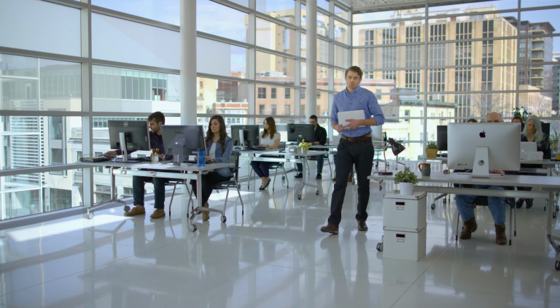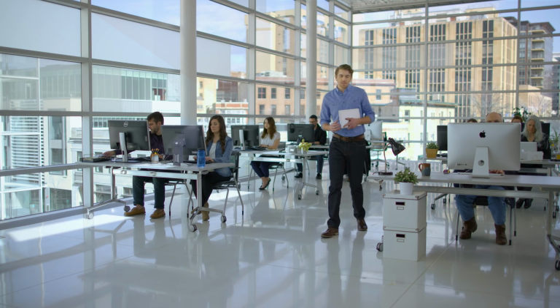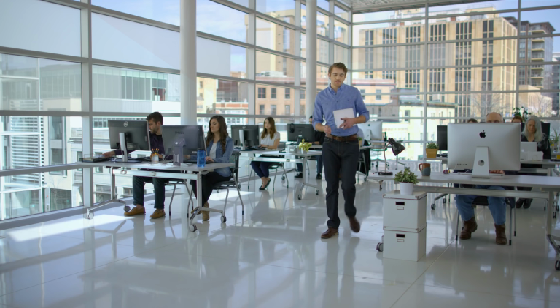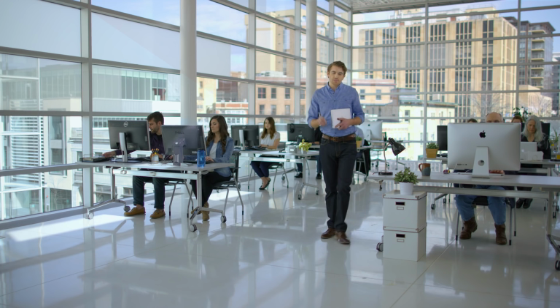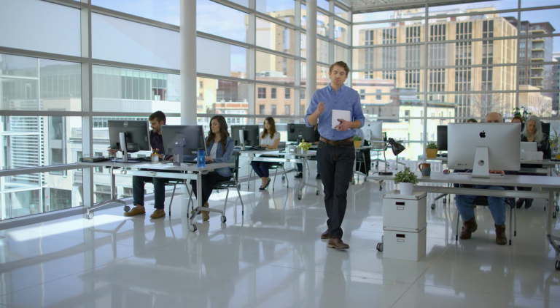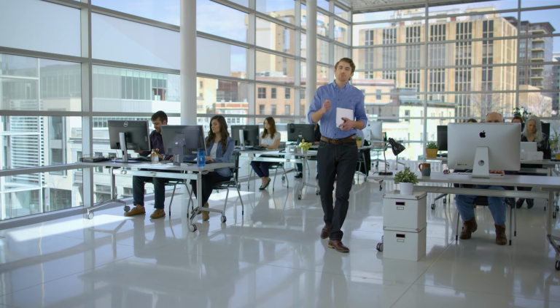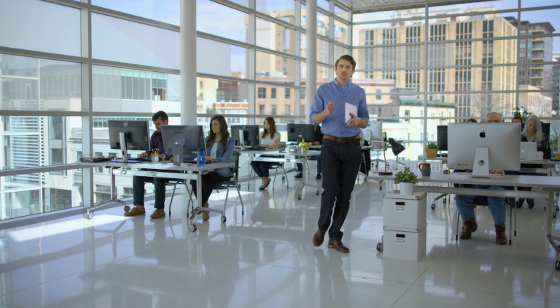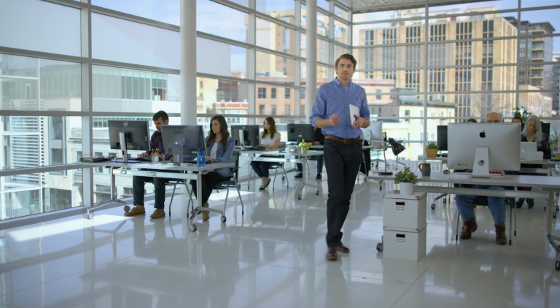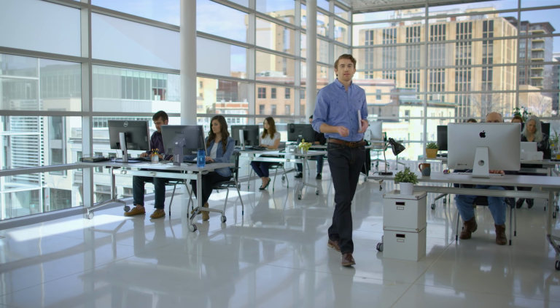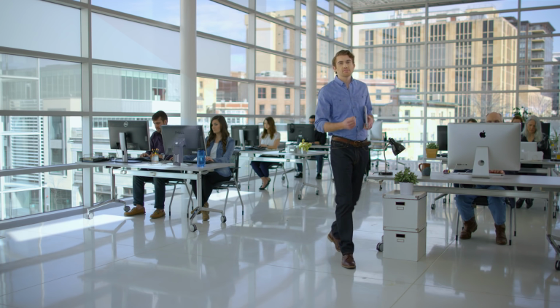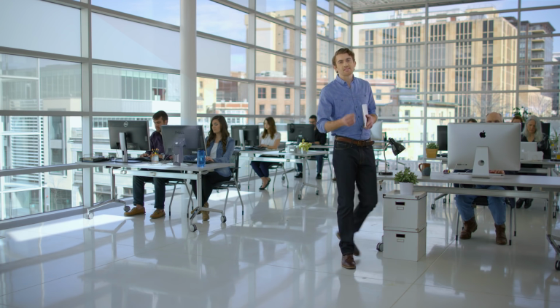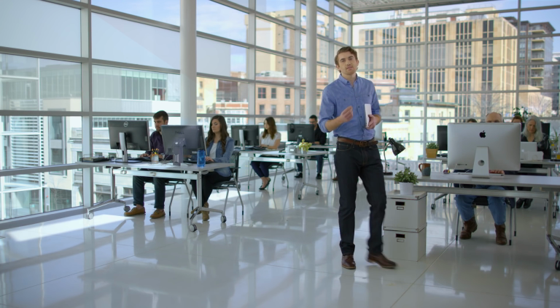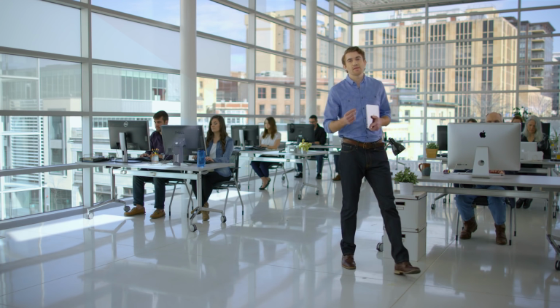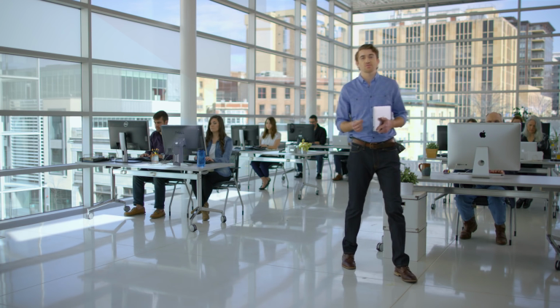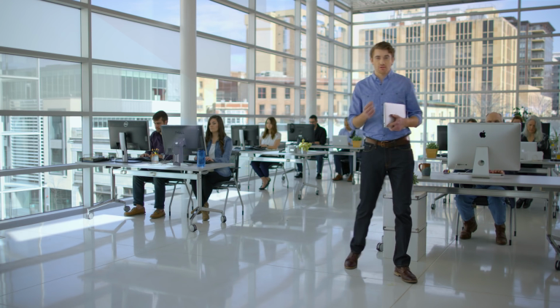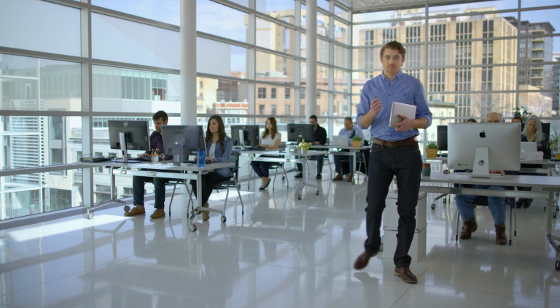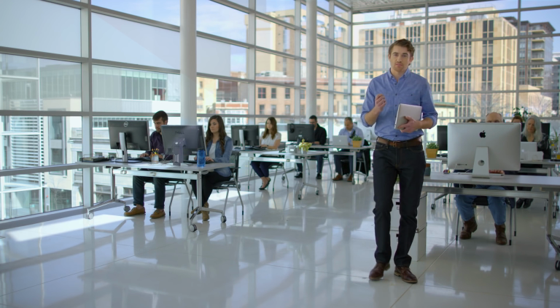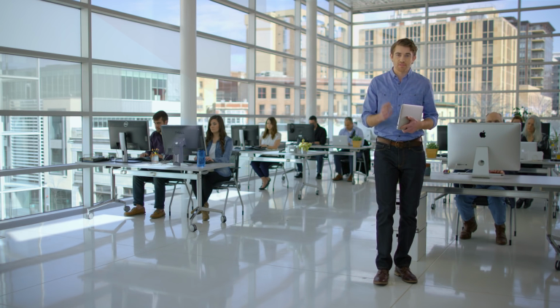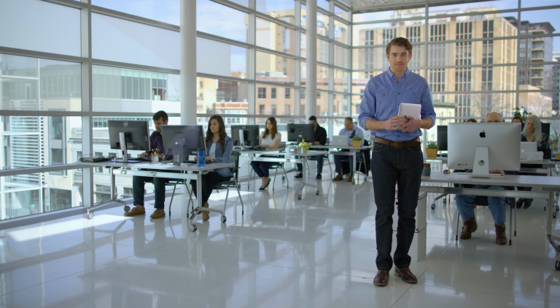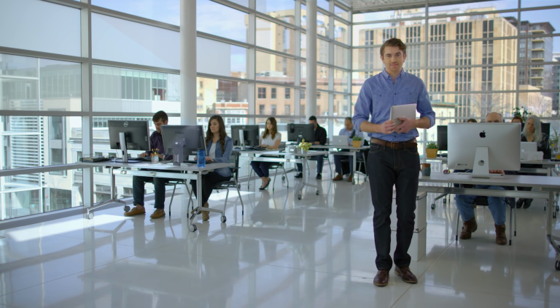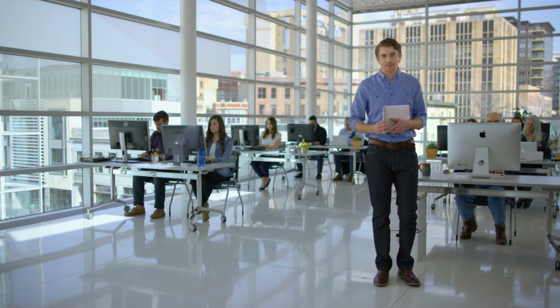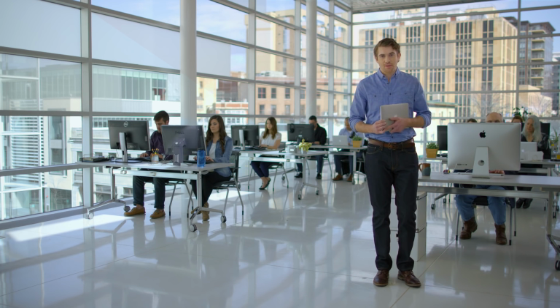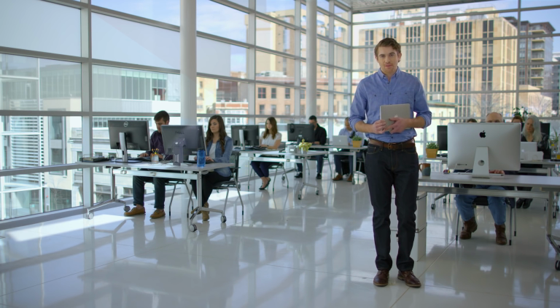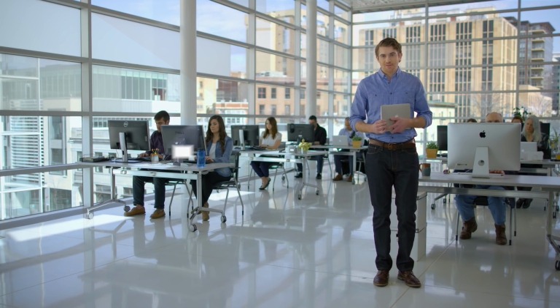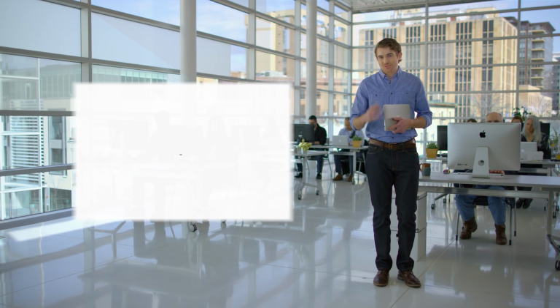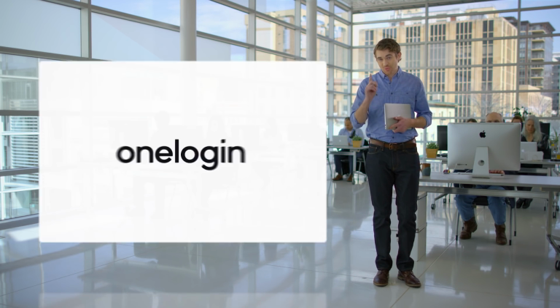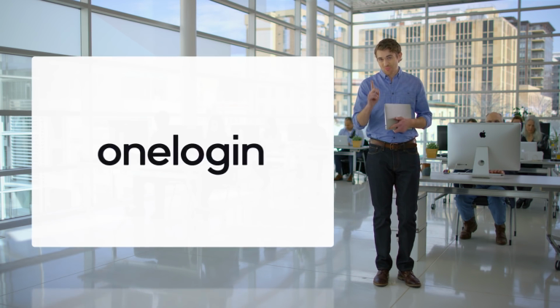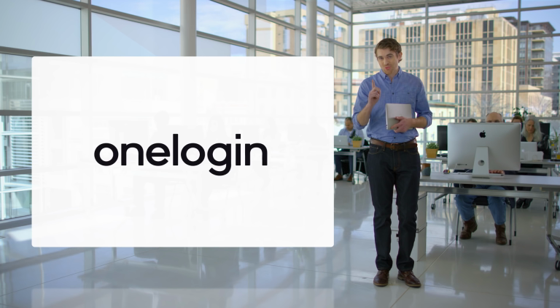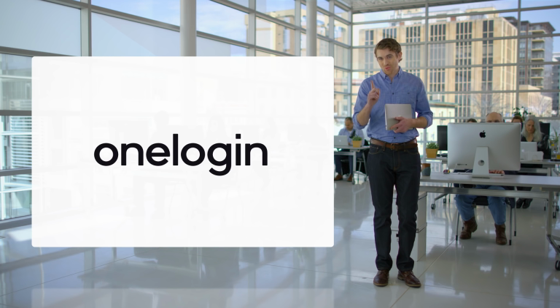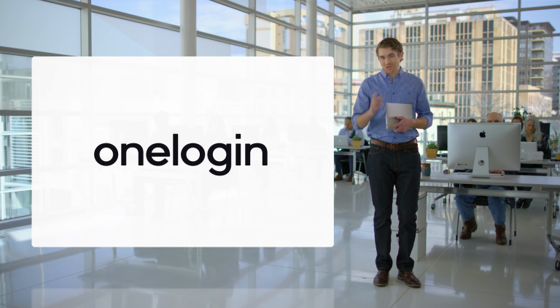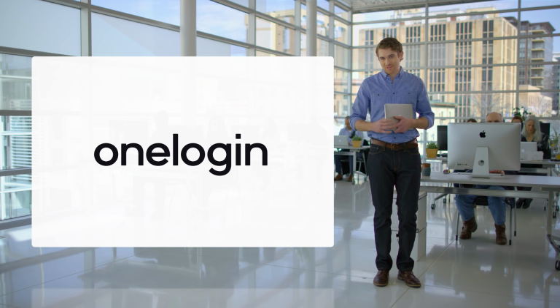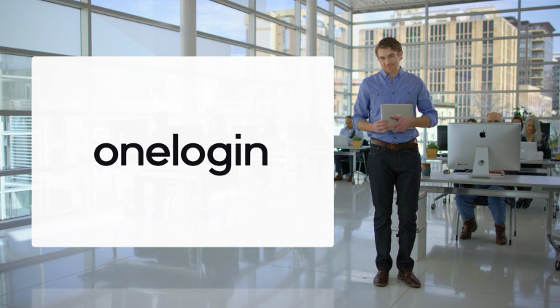We needed a solution that allowed us to keep pace with our speed of business, so we went with OneLogin.